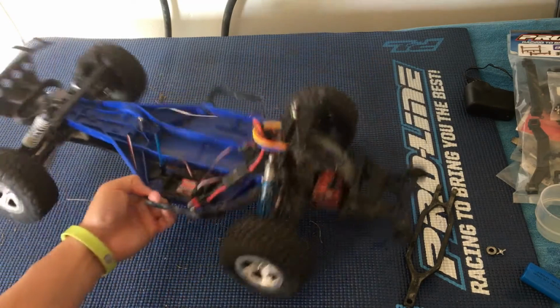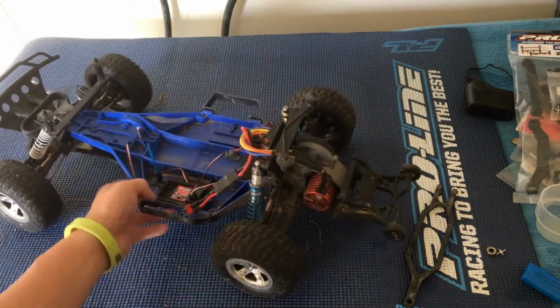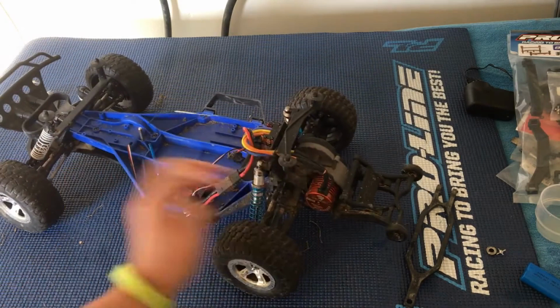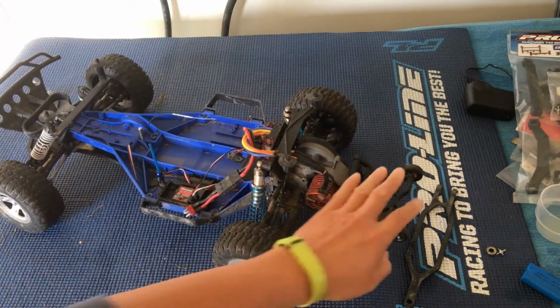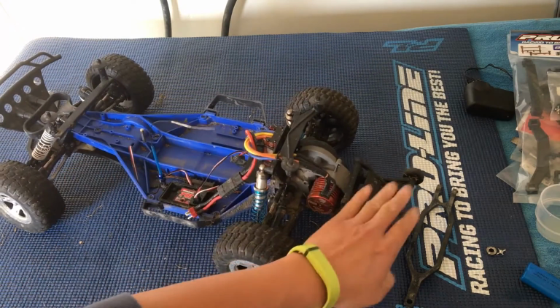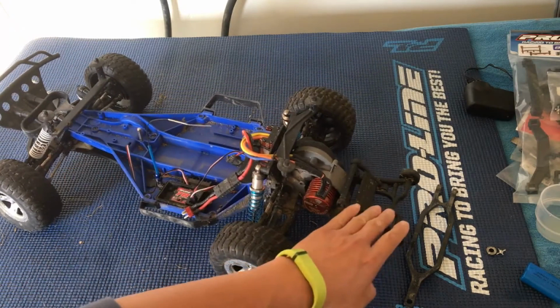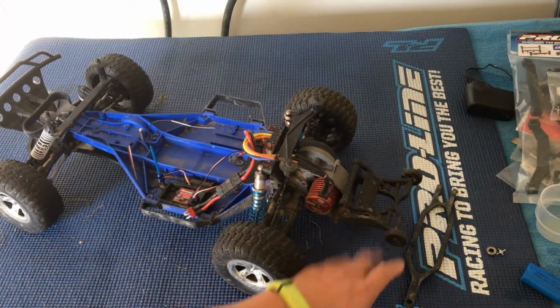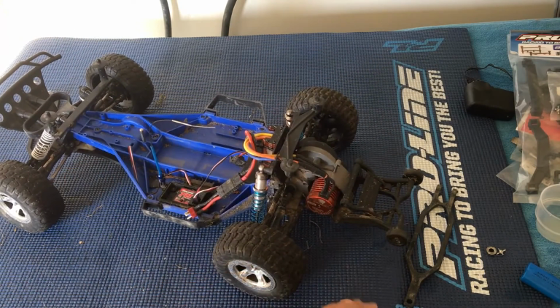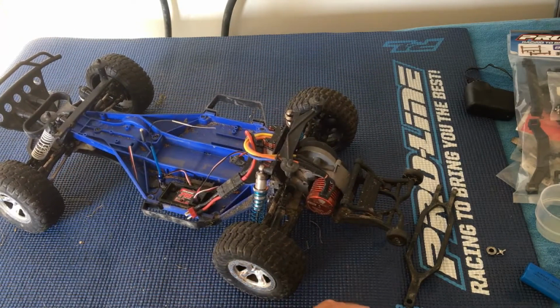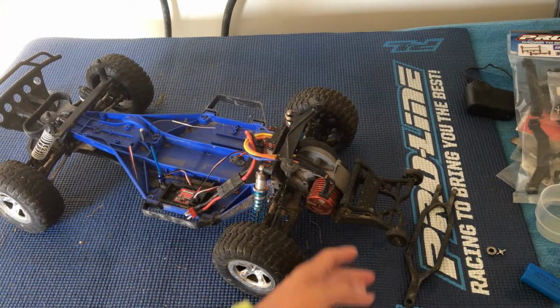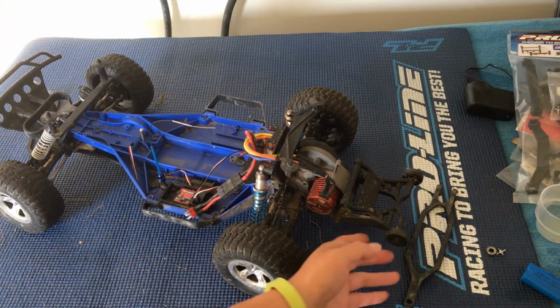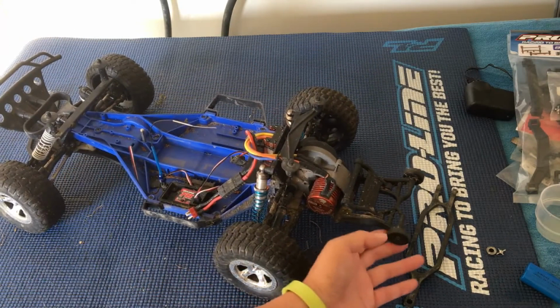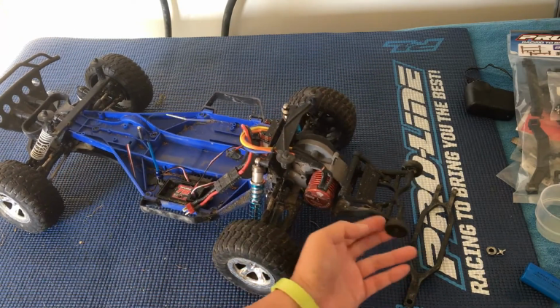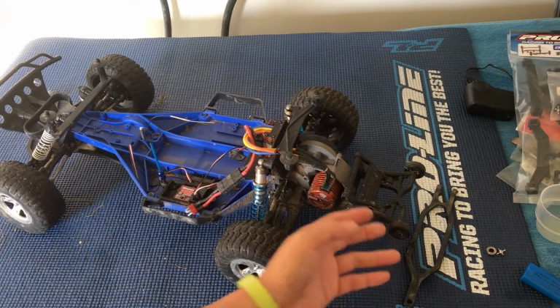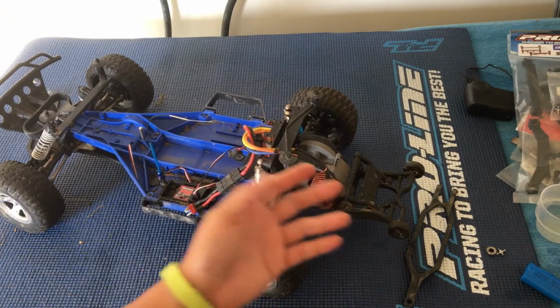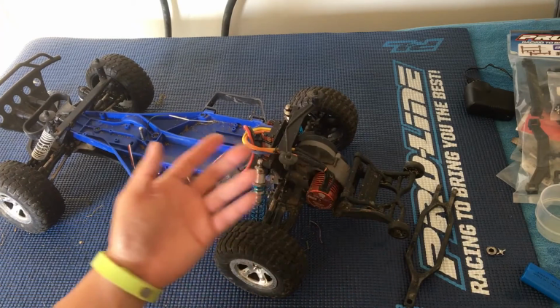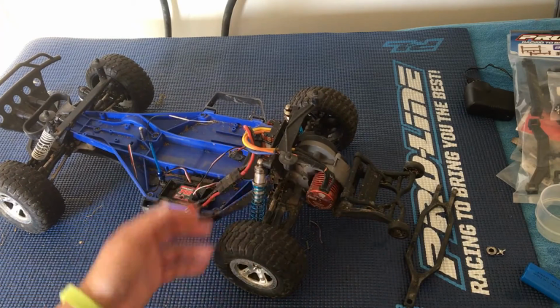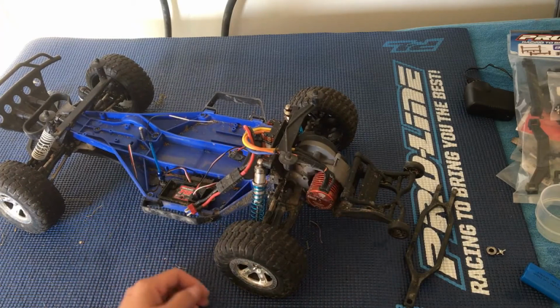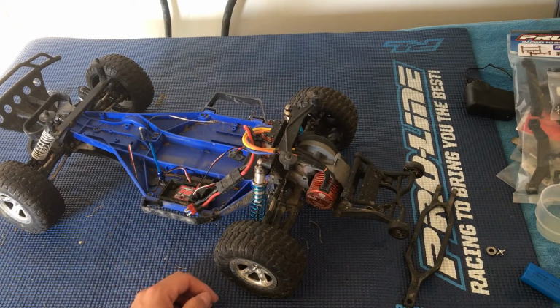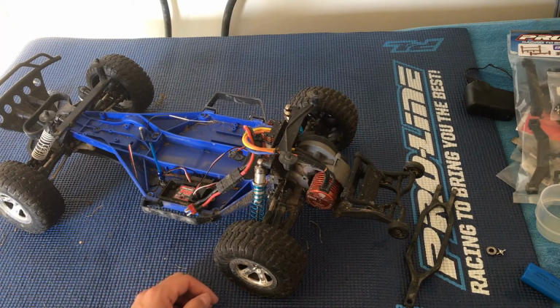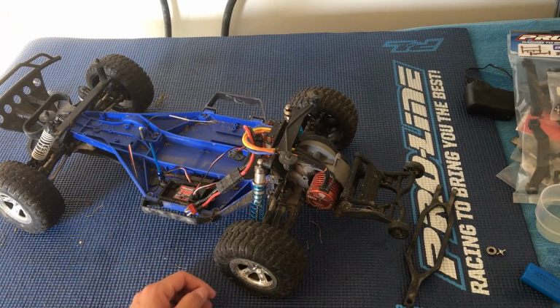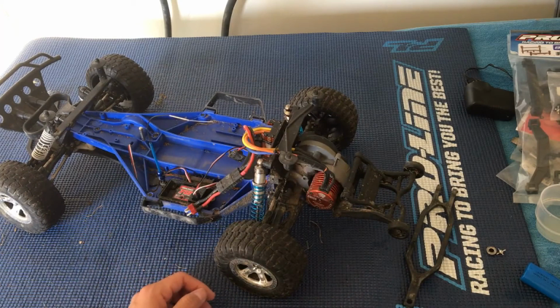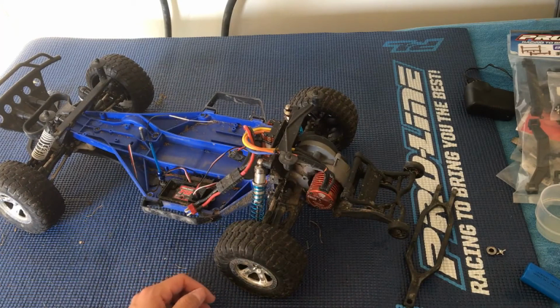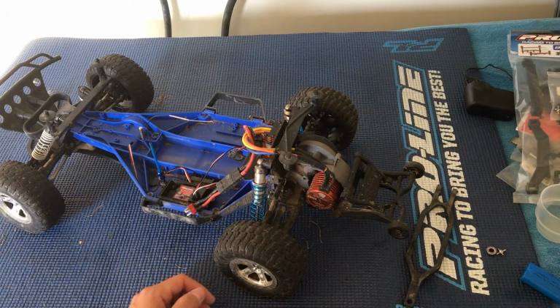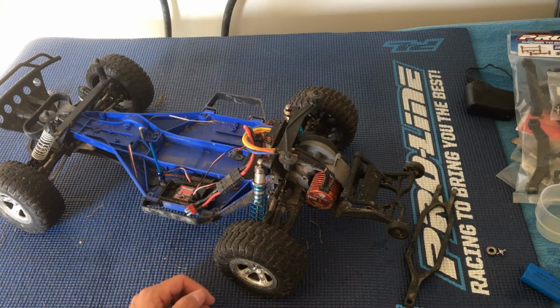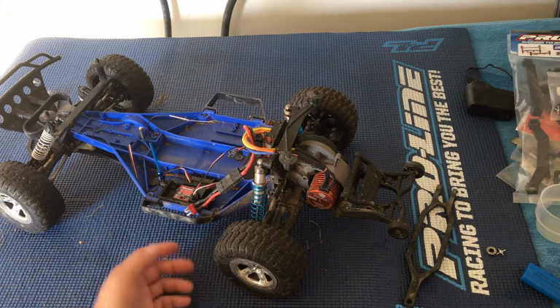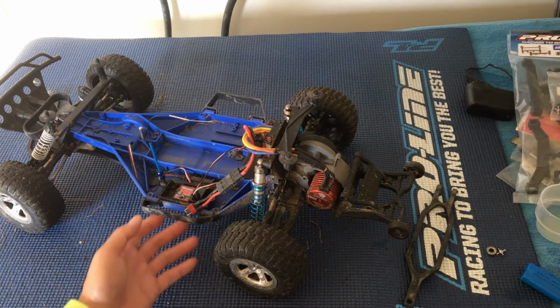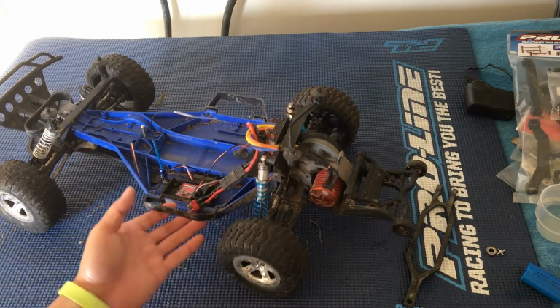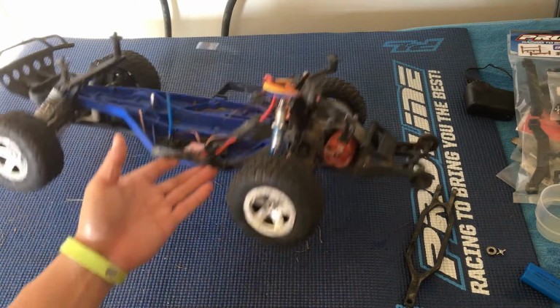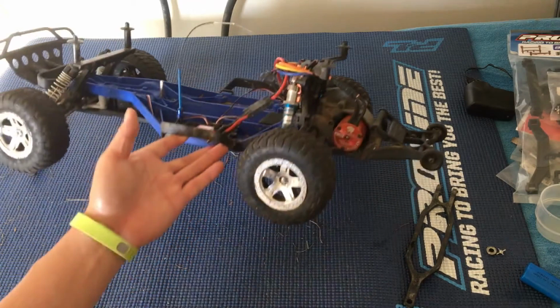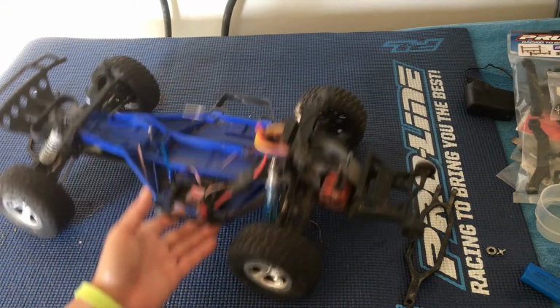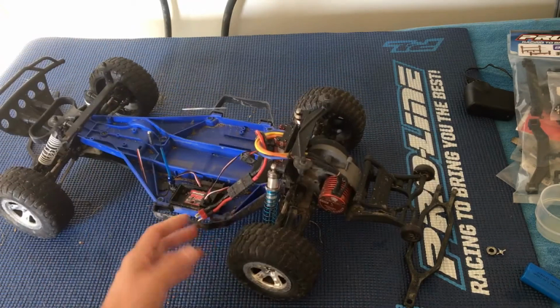We'll get rid of the wheelie bar, put on the proper bumper for the Slash, and we'll probably bring this to the track.